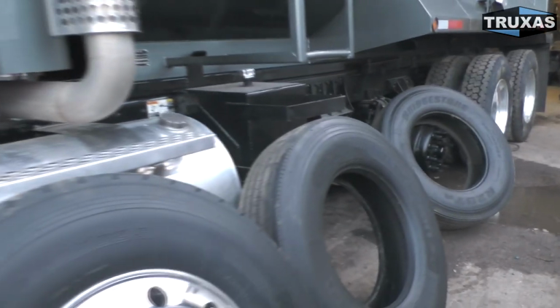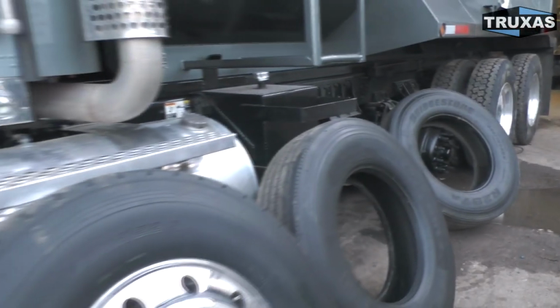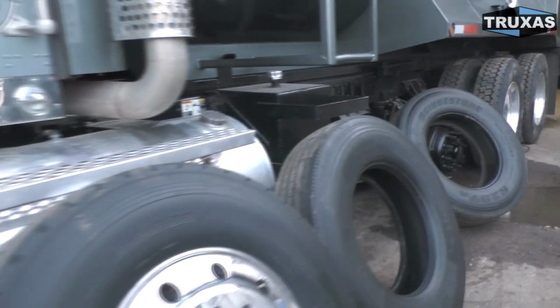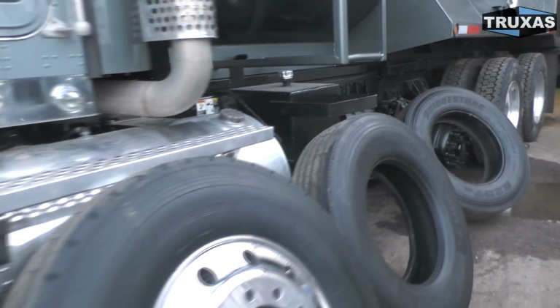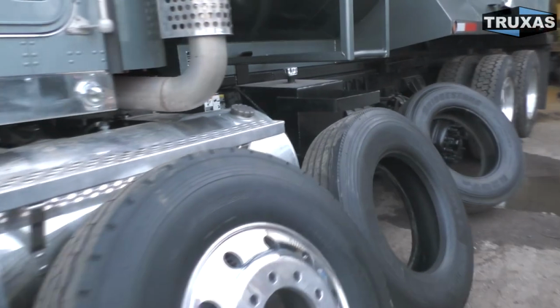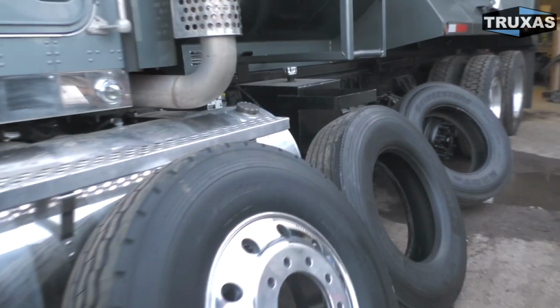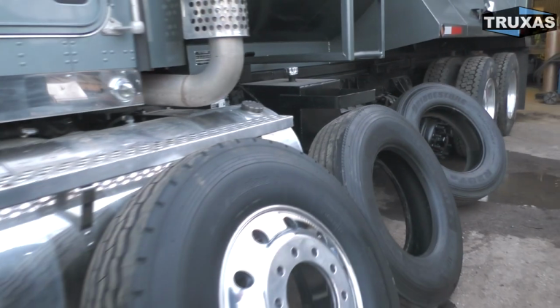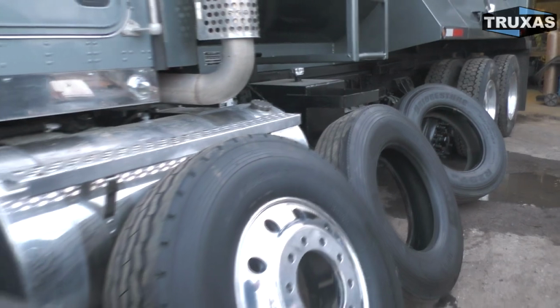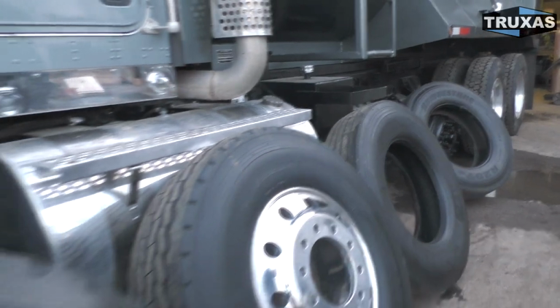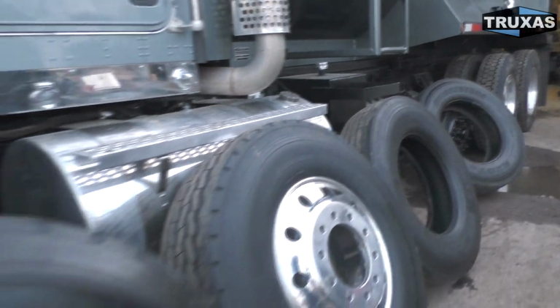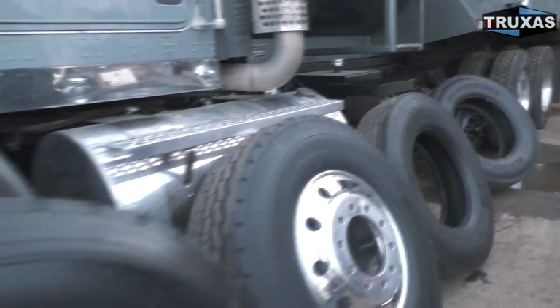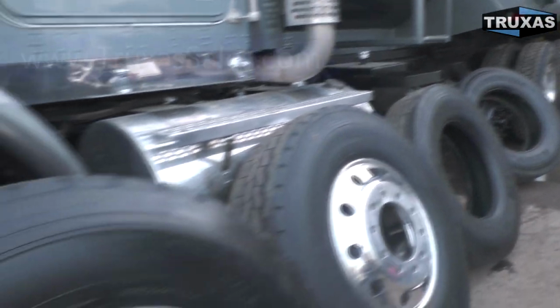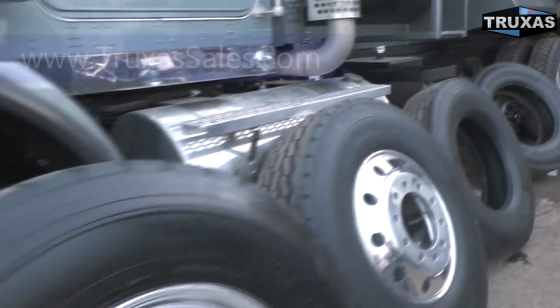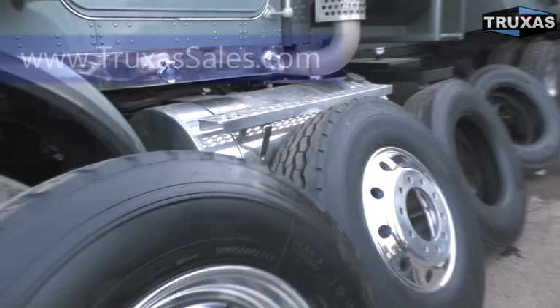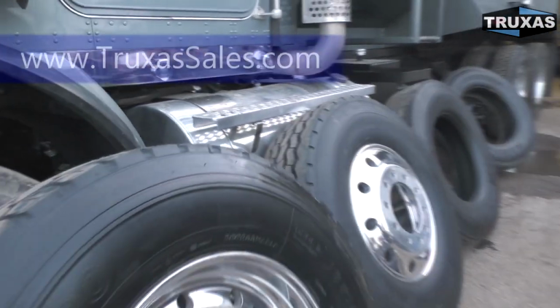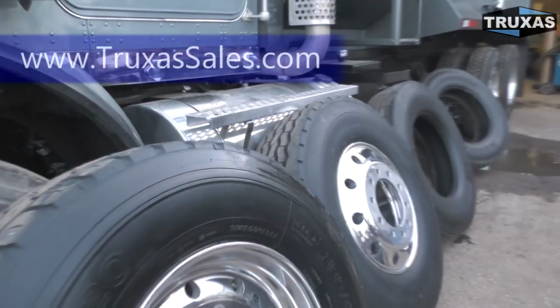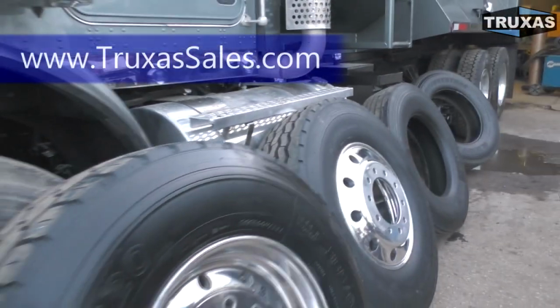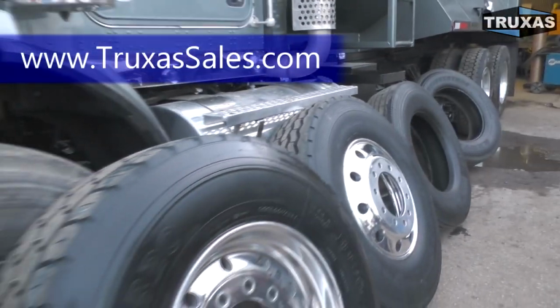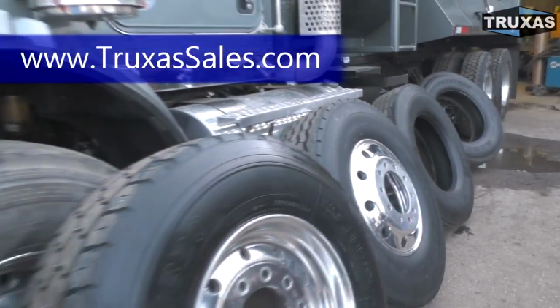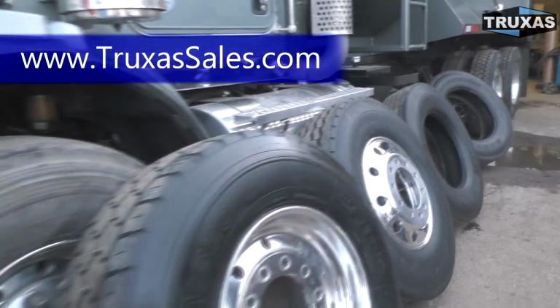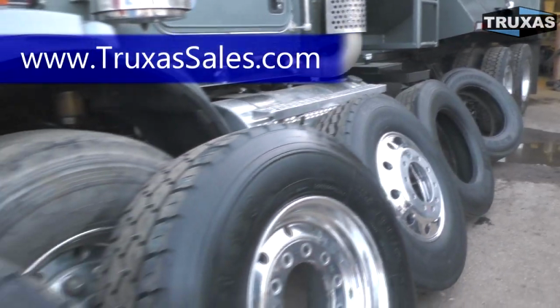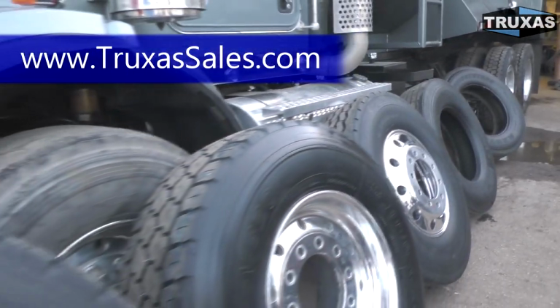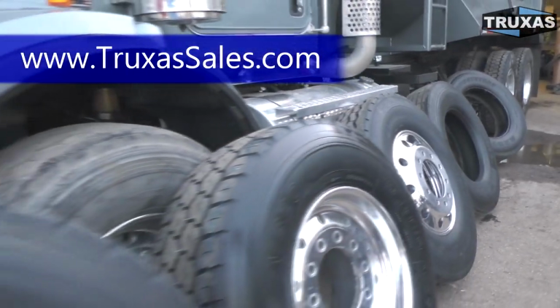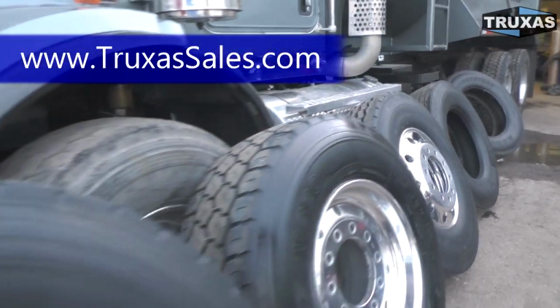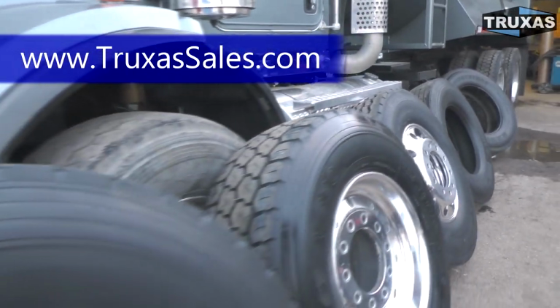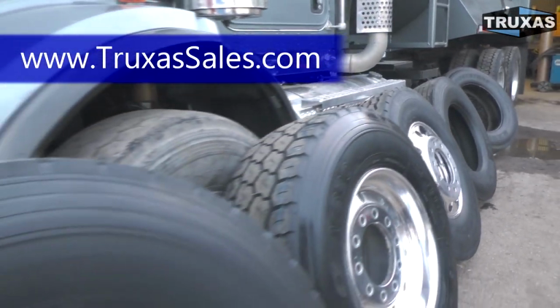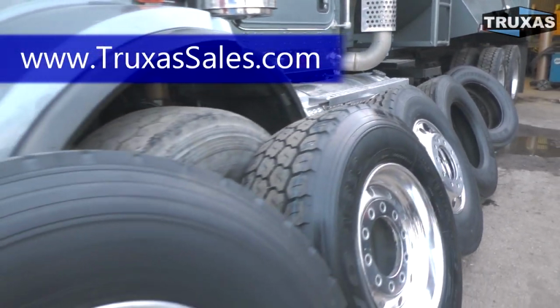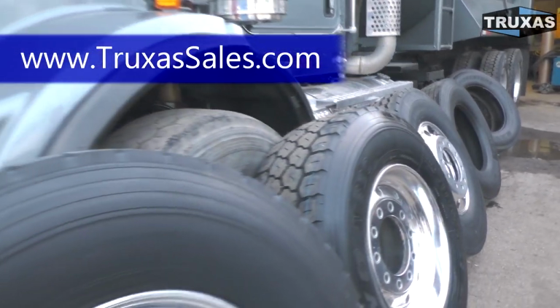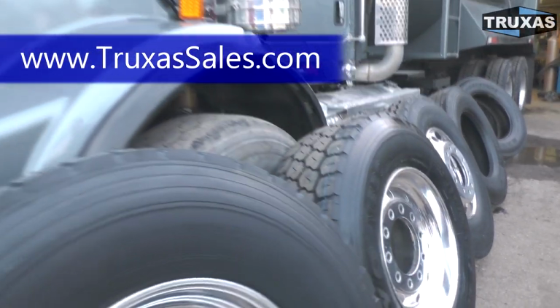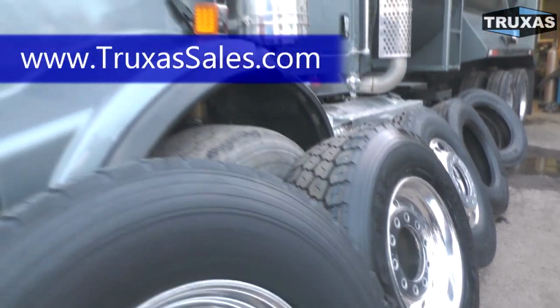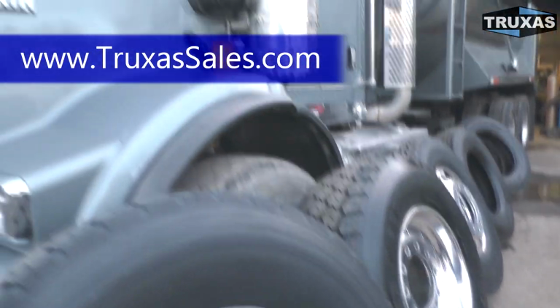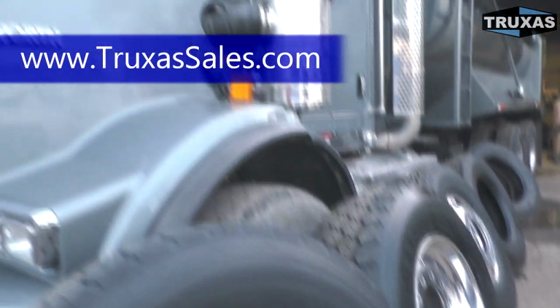This is Shea with Trucks of Sales. Please visit our website and give us a call with any more questions. Thank you.